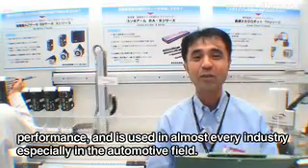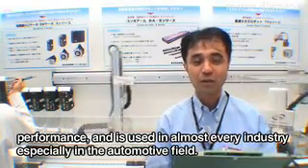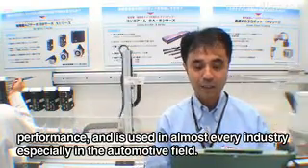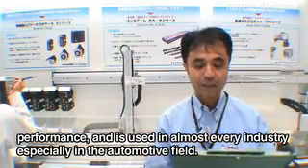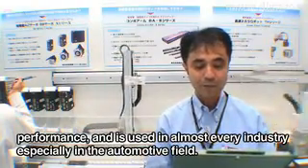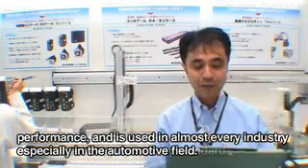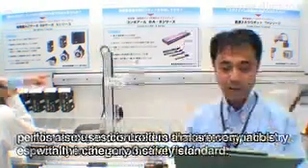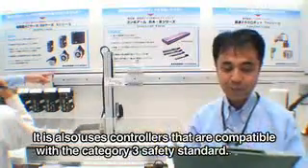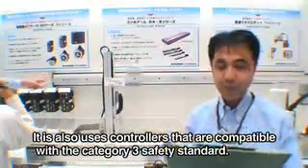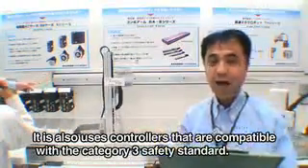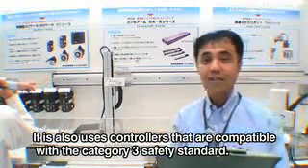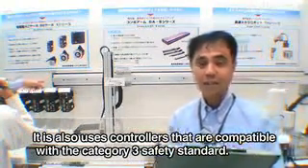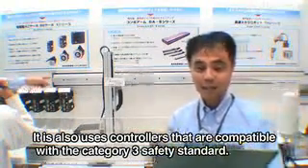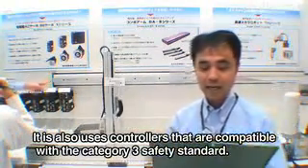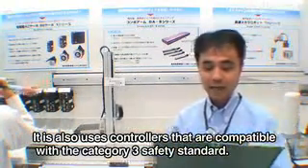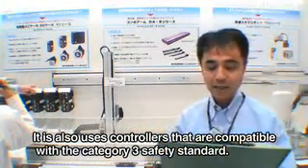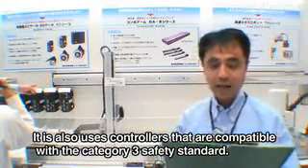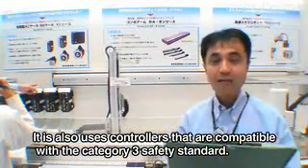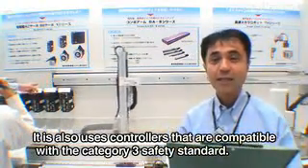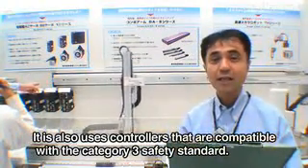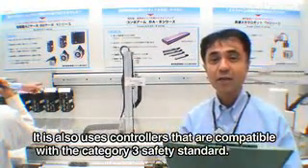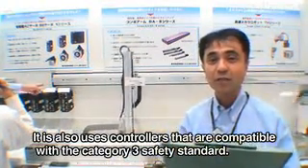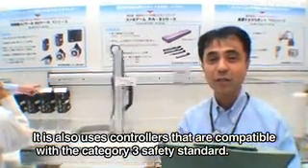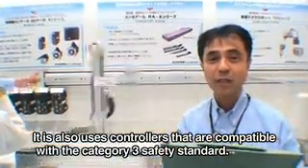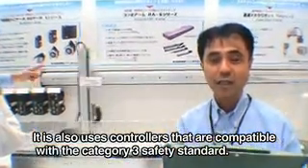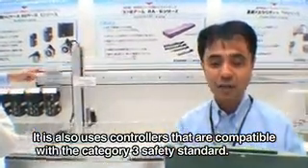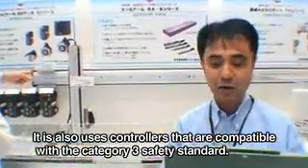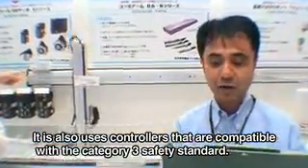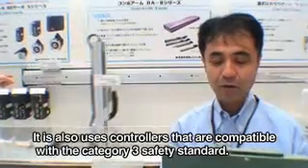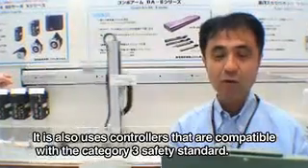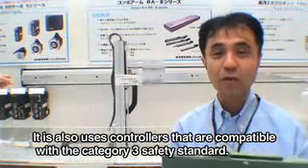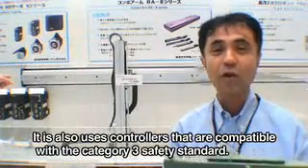There is a high level of confidence in the category 3 type of controller.